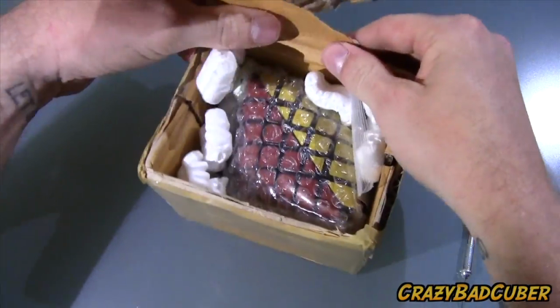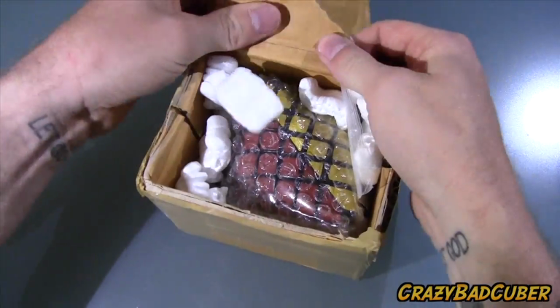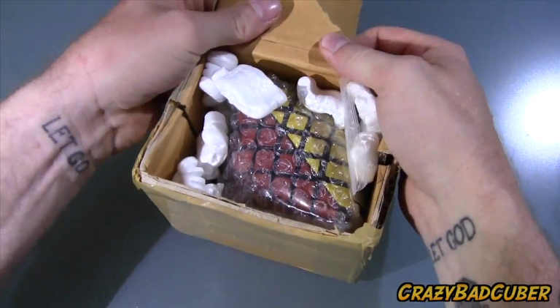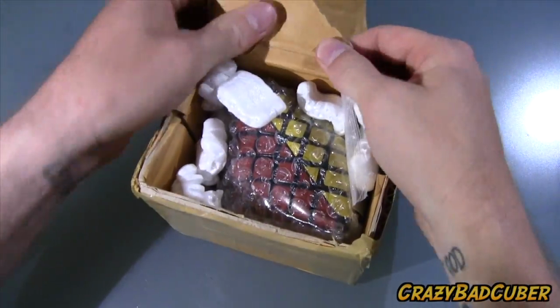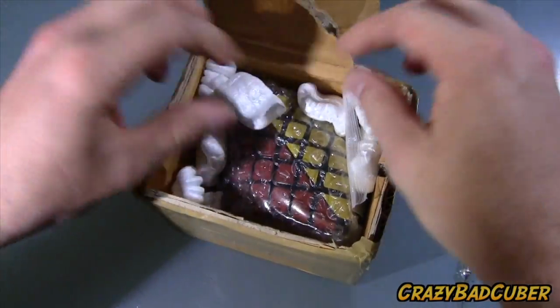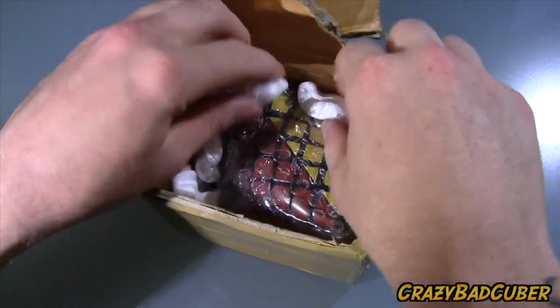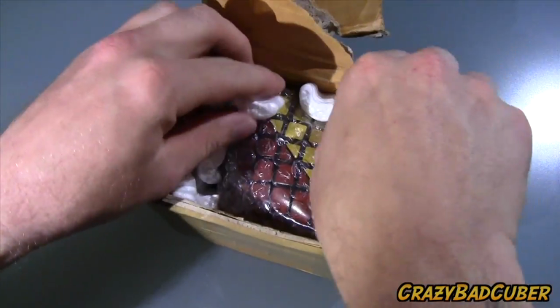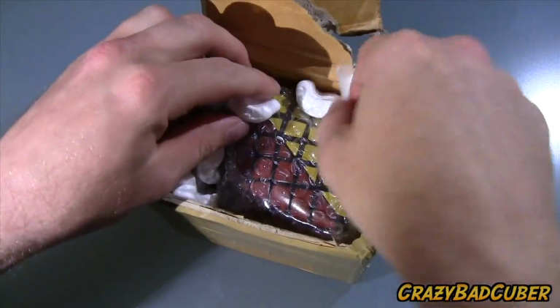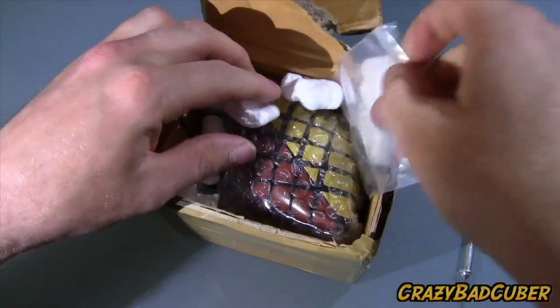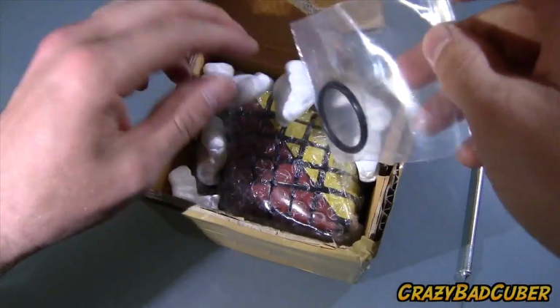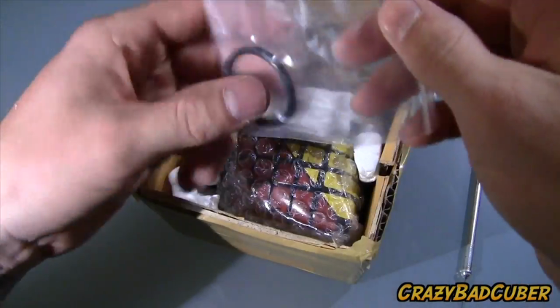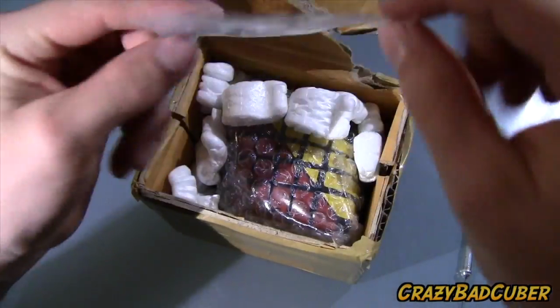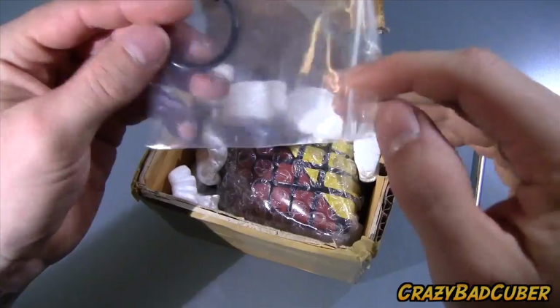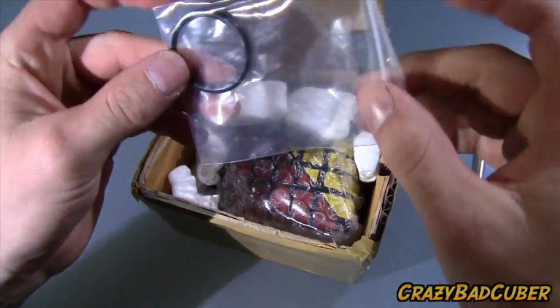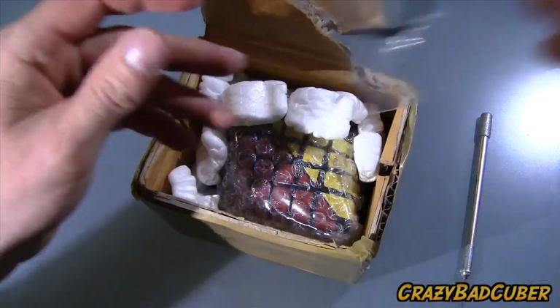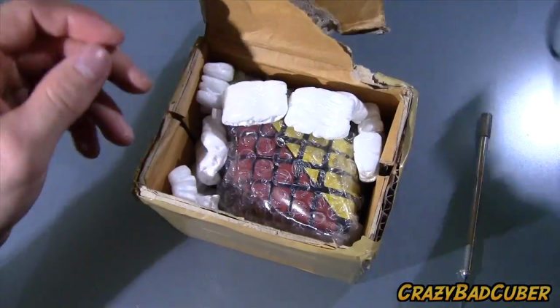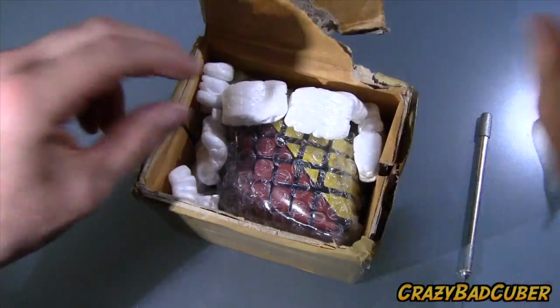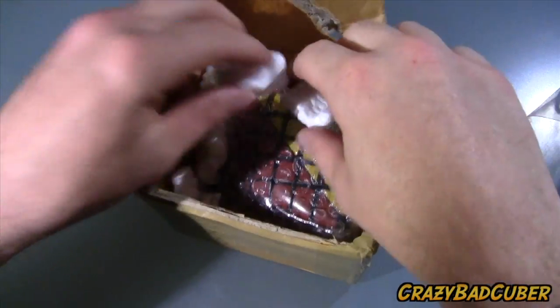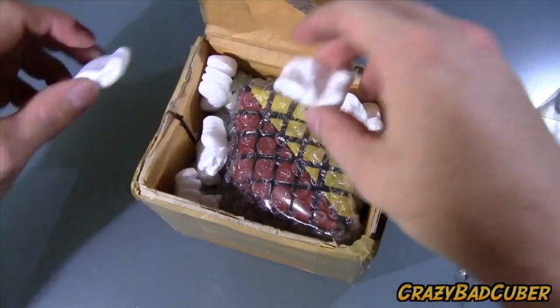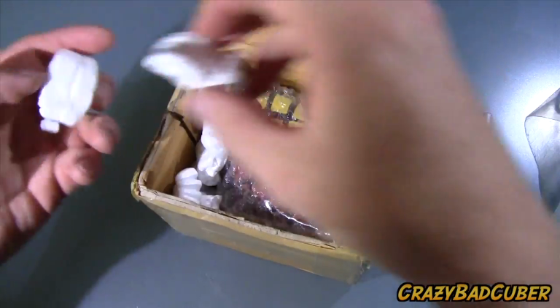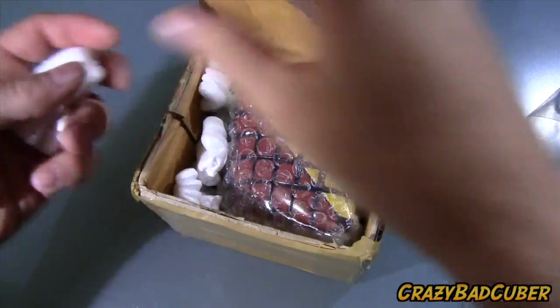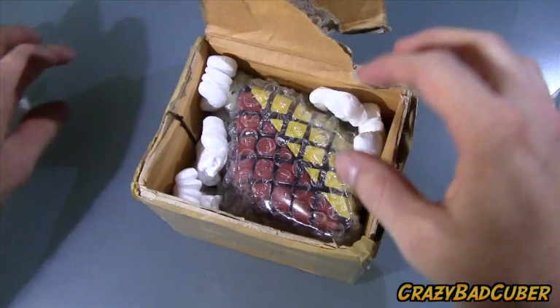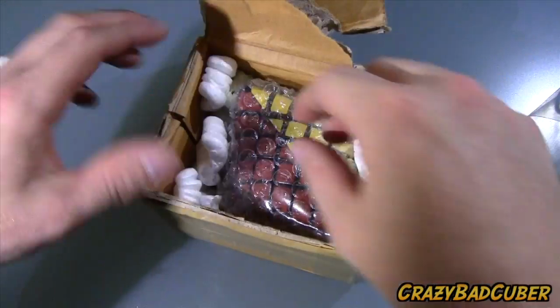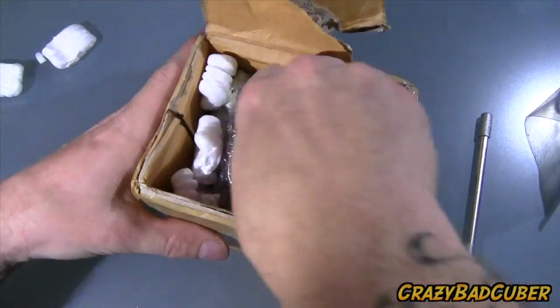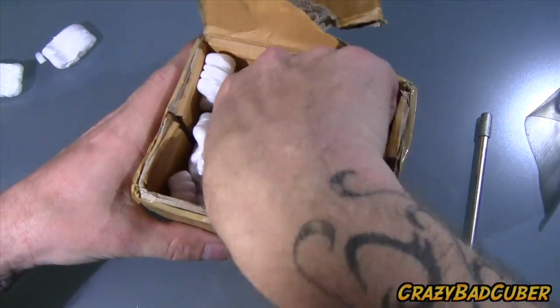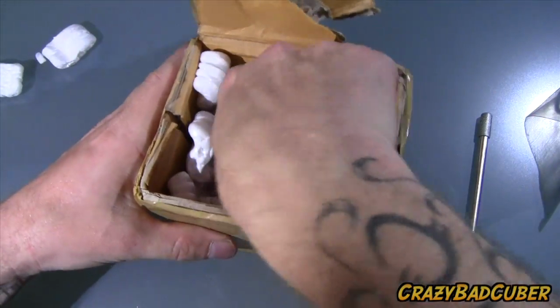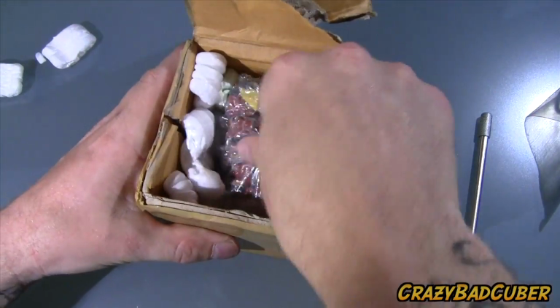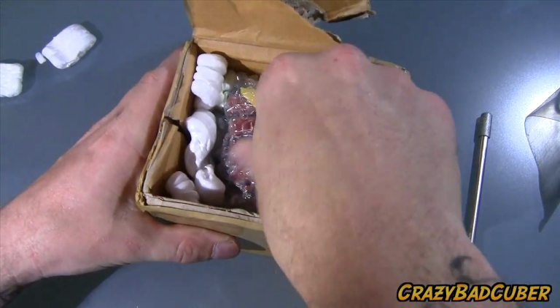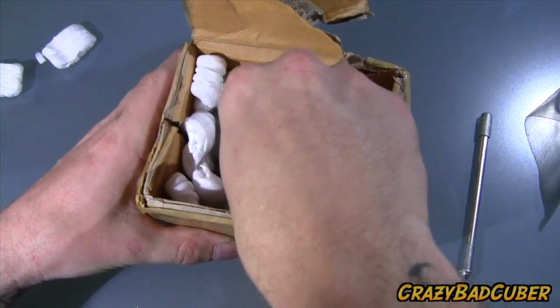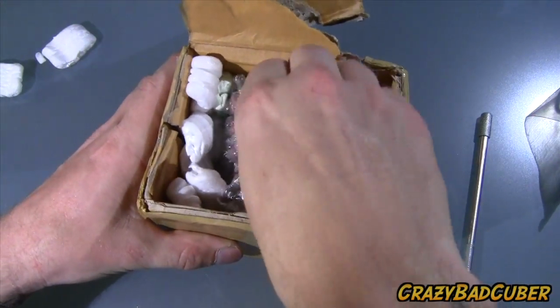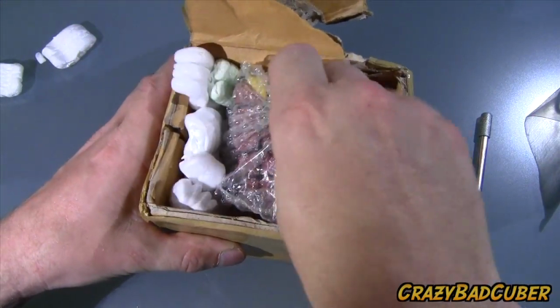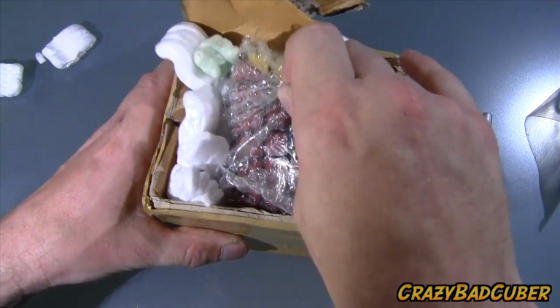And here we go. So here we've got another rubber stand for it, and here is the puzzle.